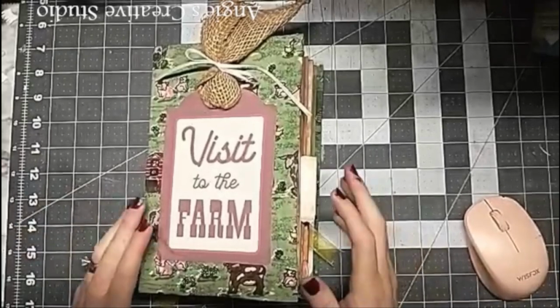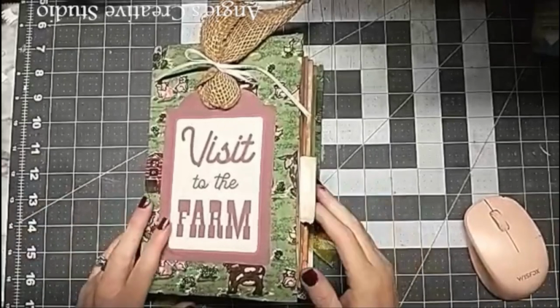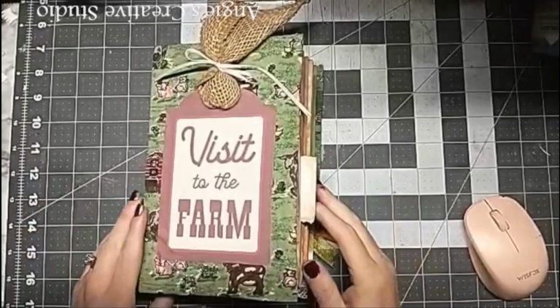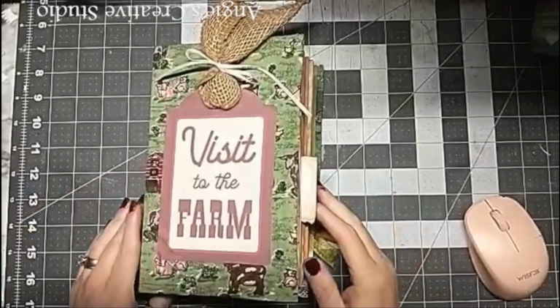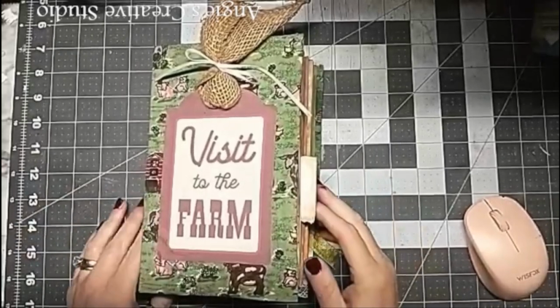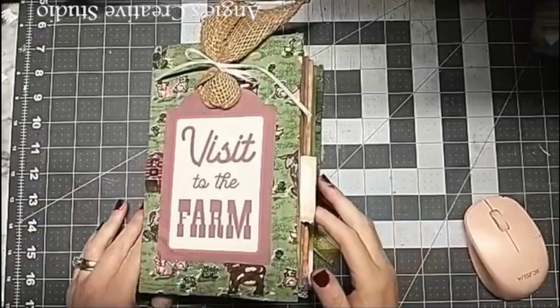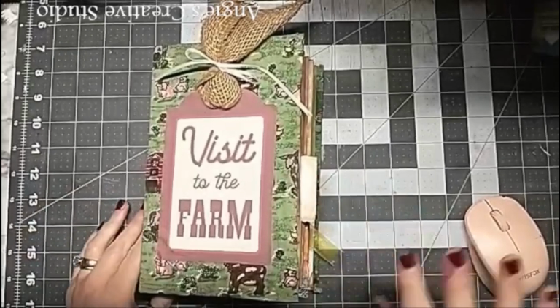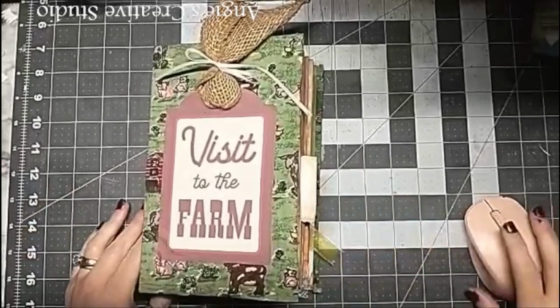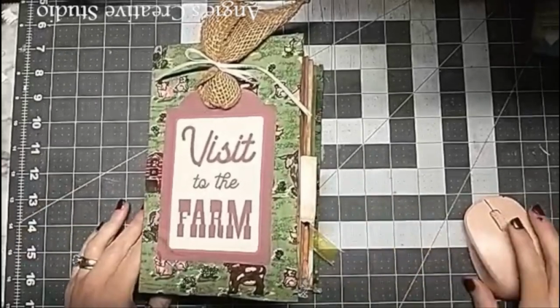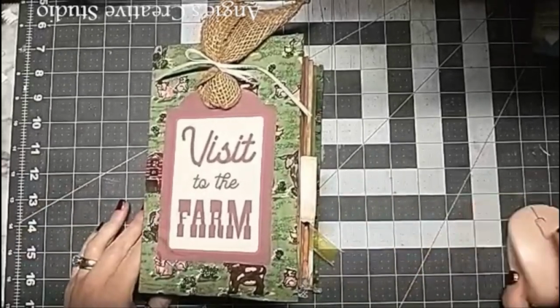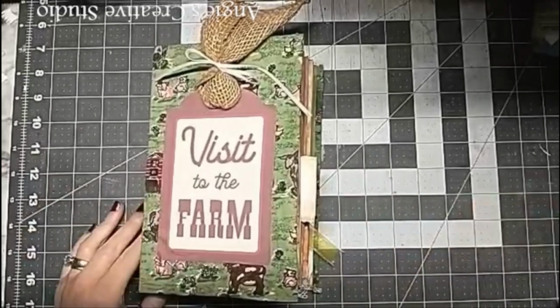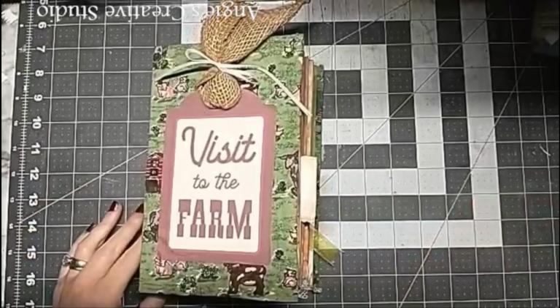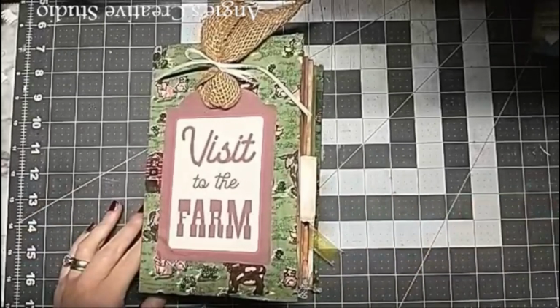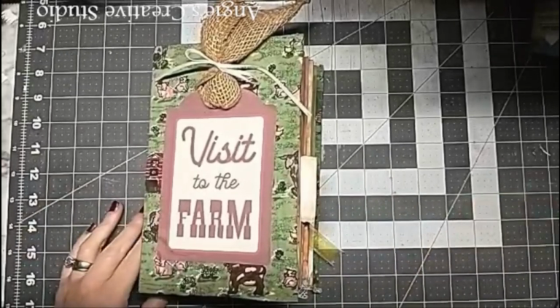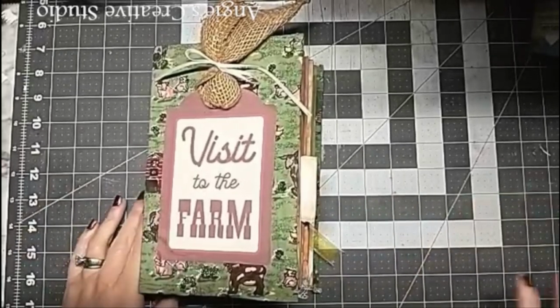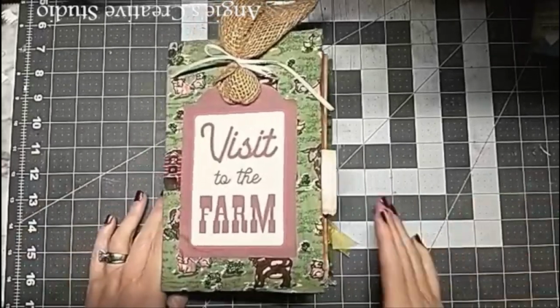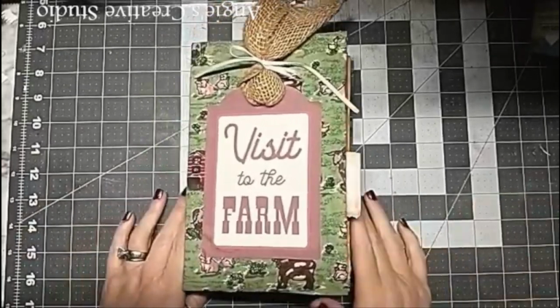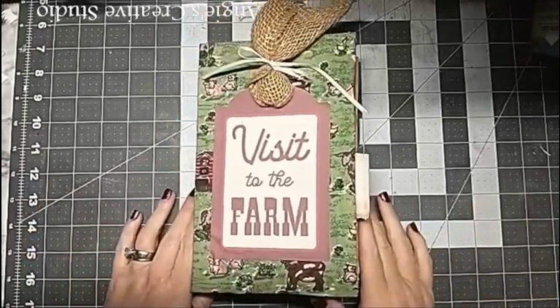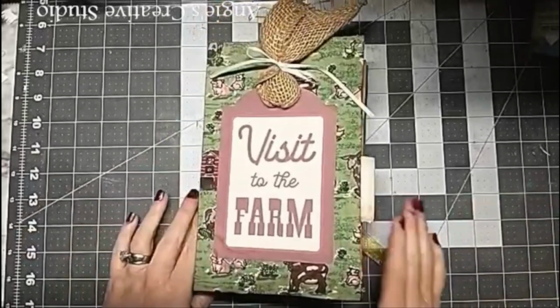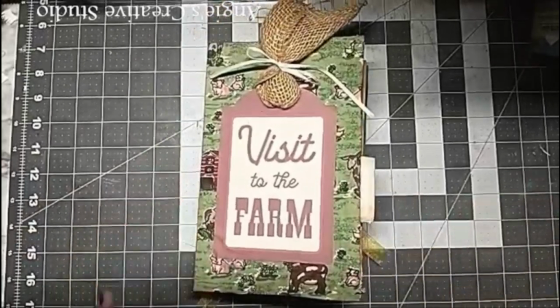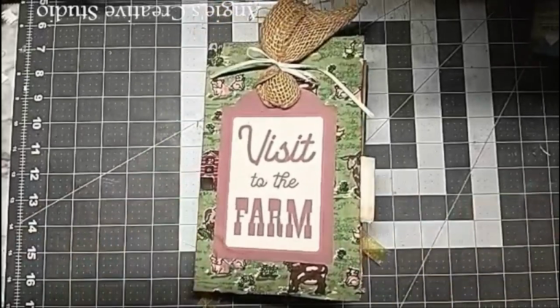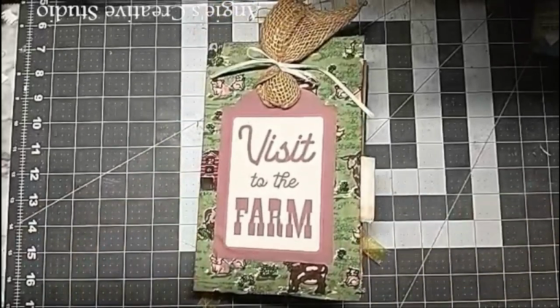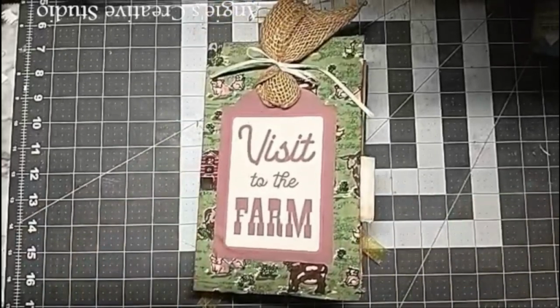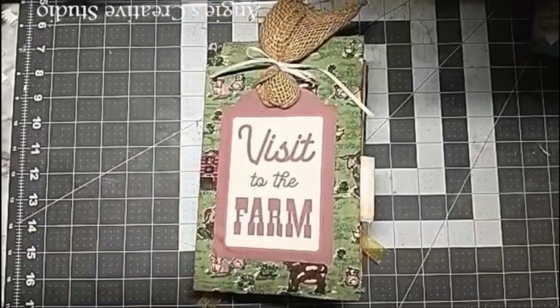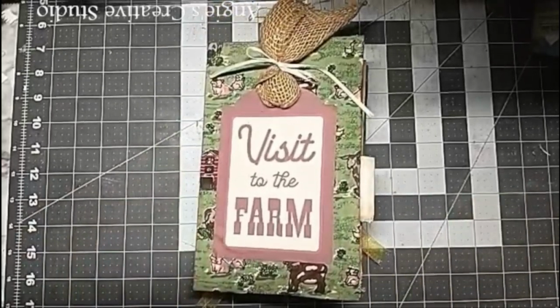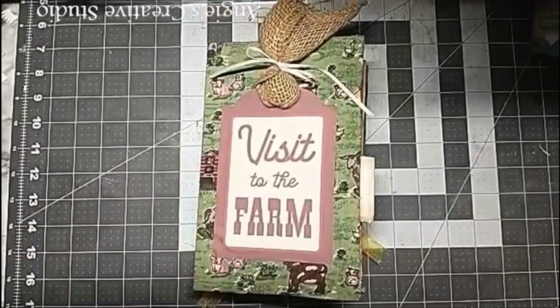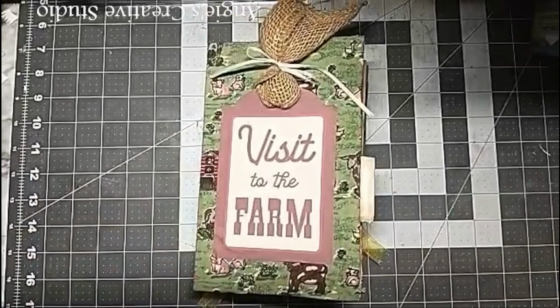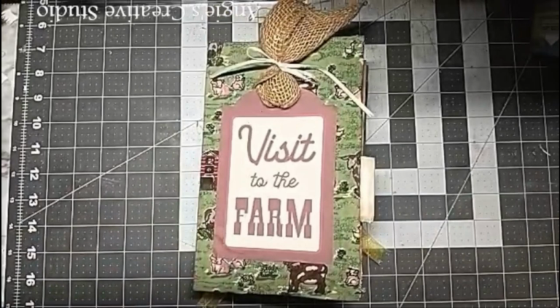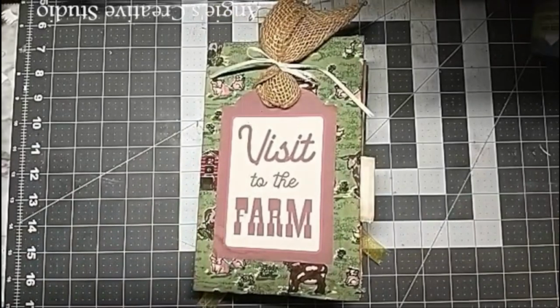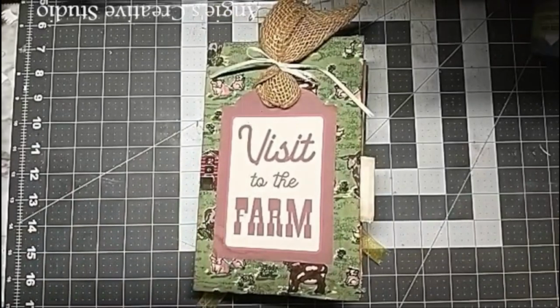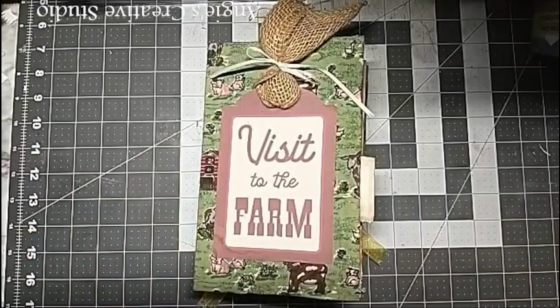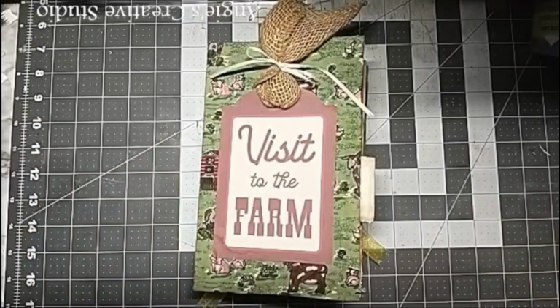Hello, welcome back to 80's Trans Studio. I'm 80 and today we are going to do a flip 3.